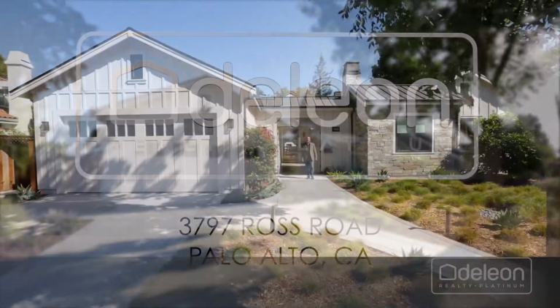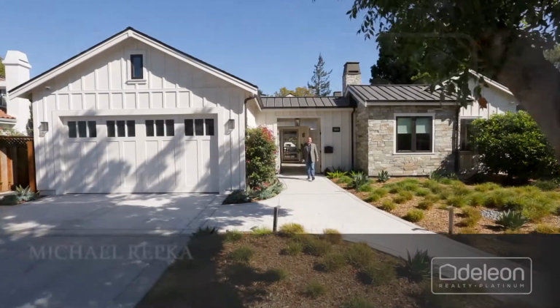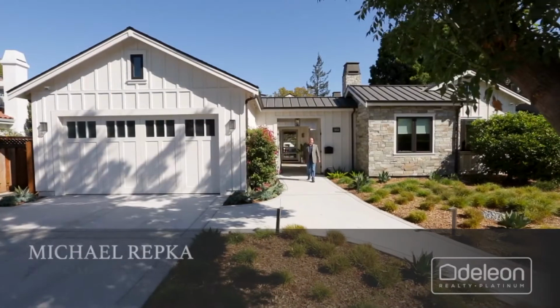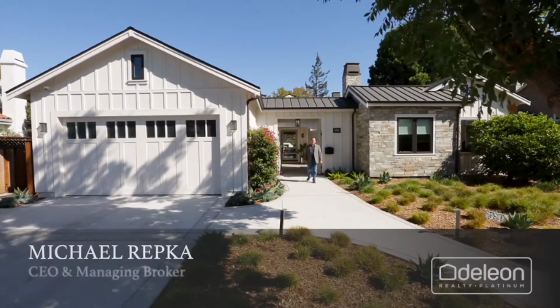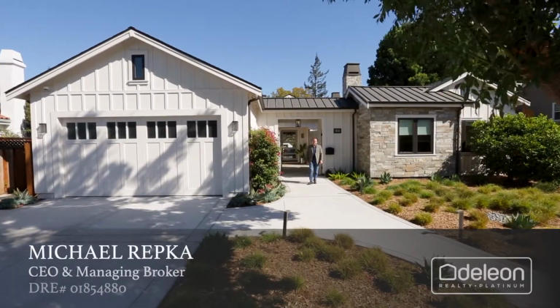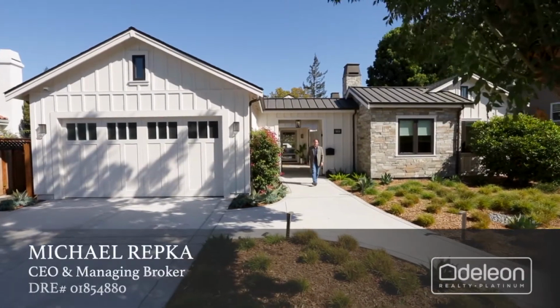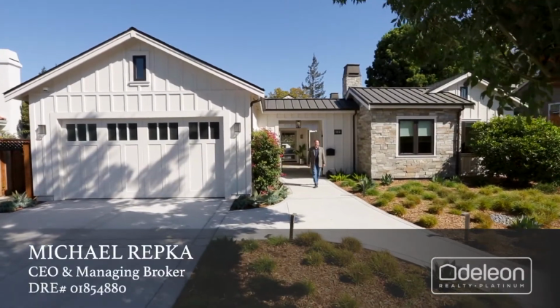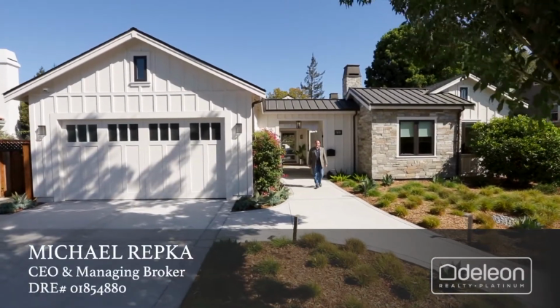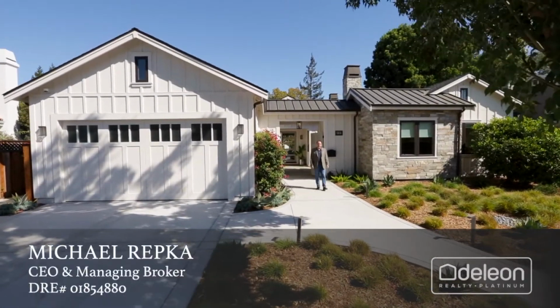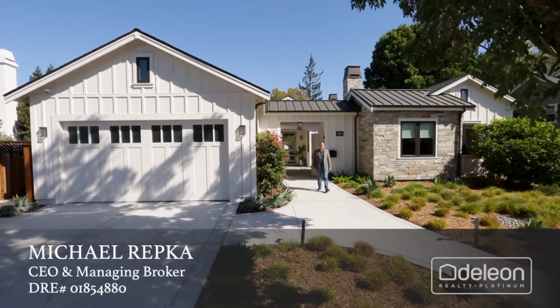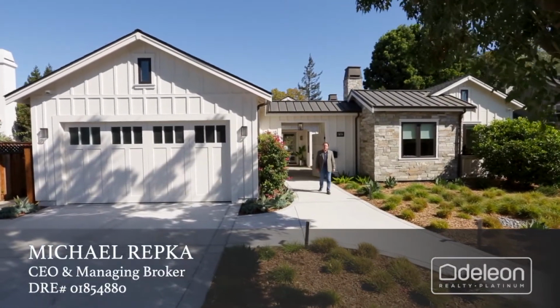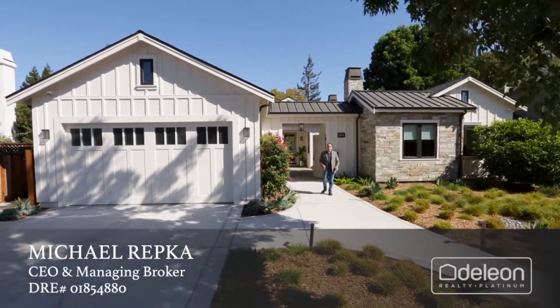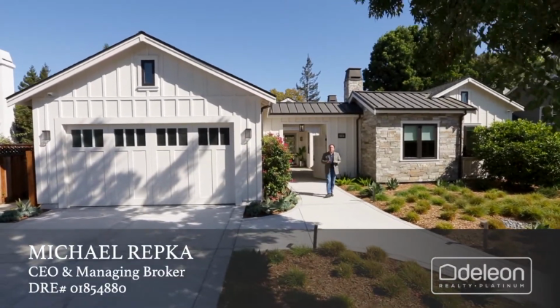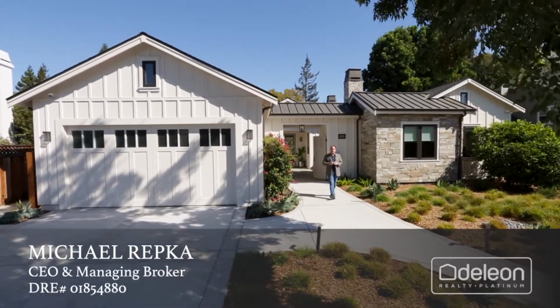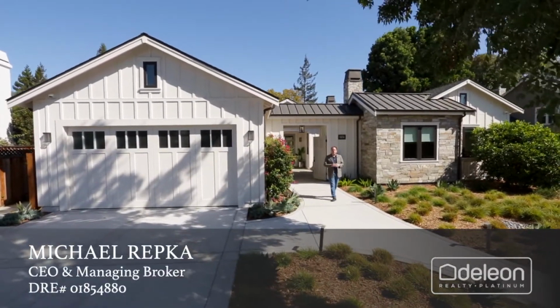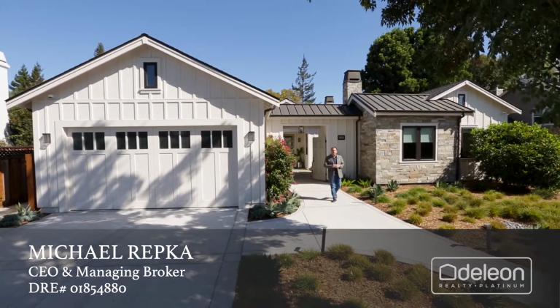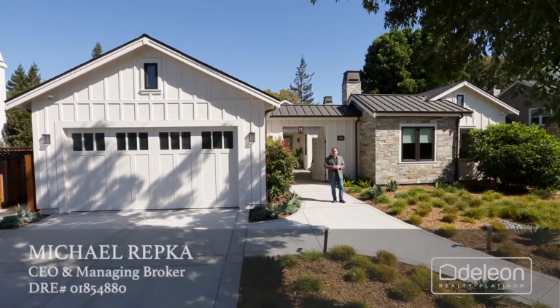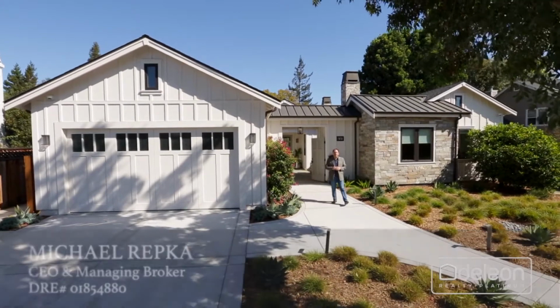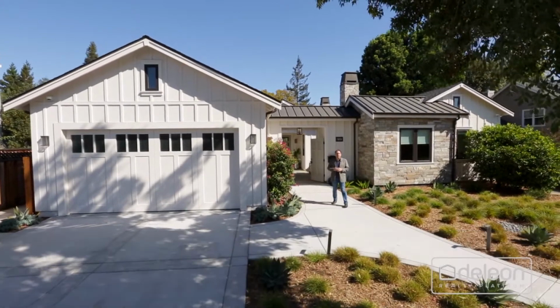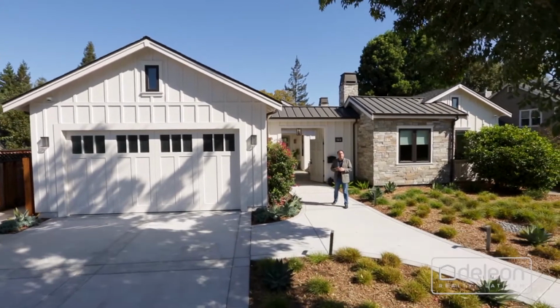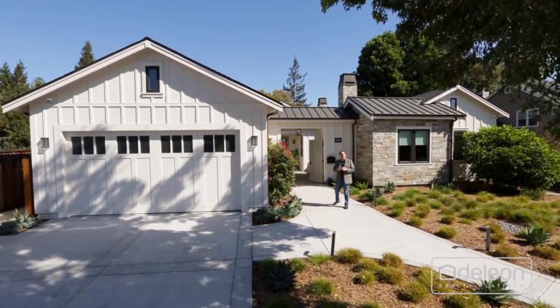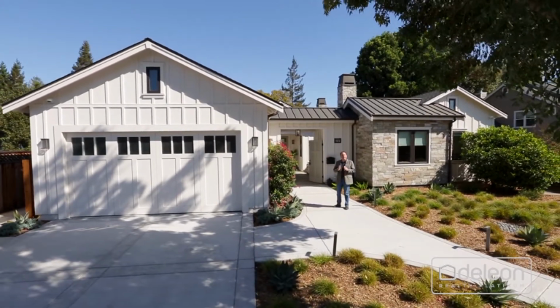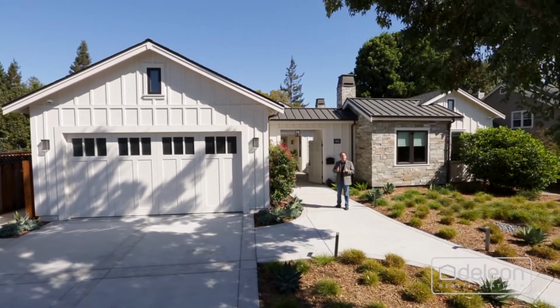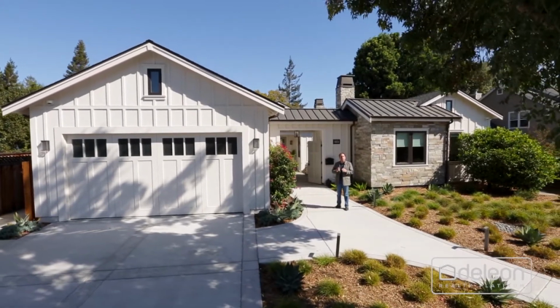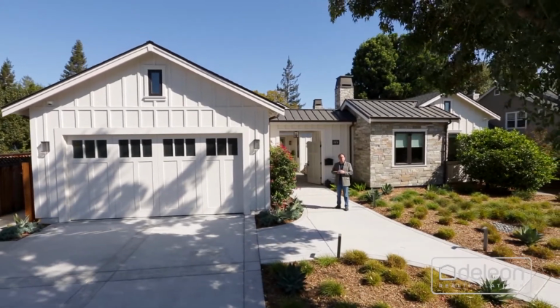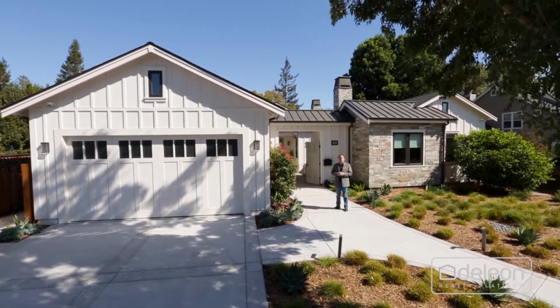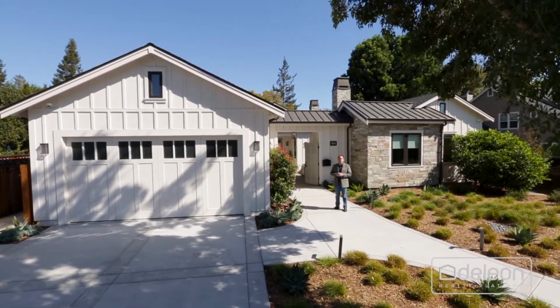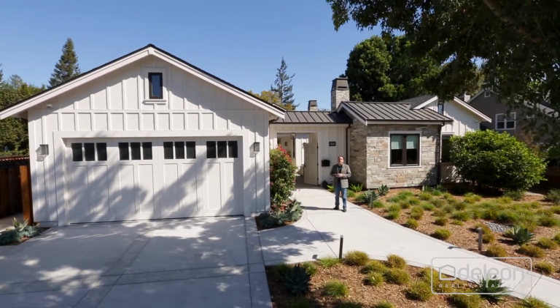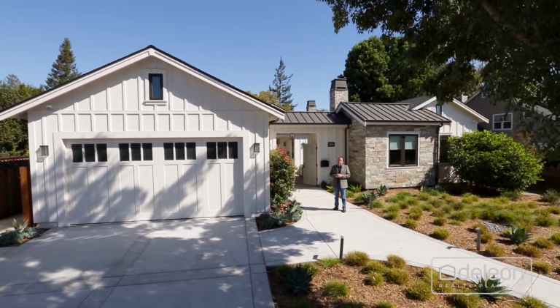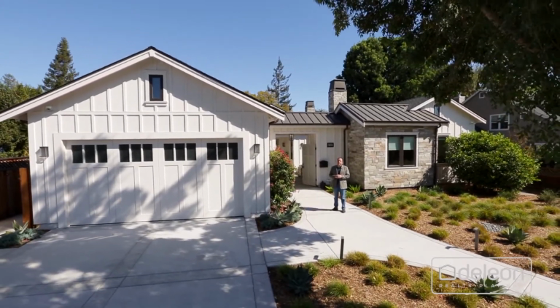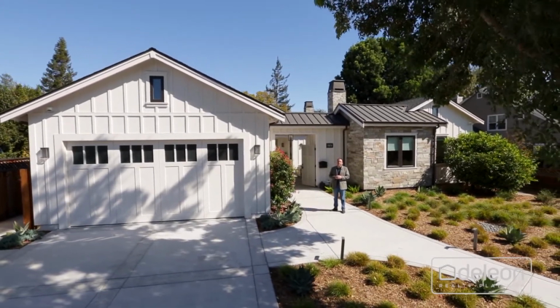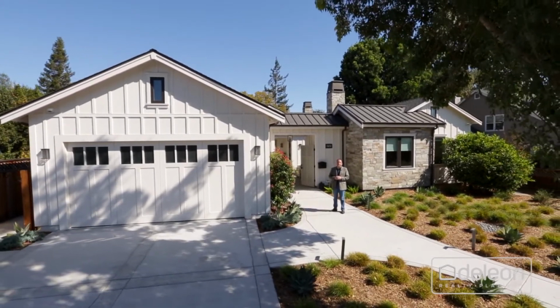Hi, I'm Mike Ruppke with the Daily Own Platinum. We are proud to present this great new listing at 2797 Ross Road in beautiful Palo Alto.